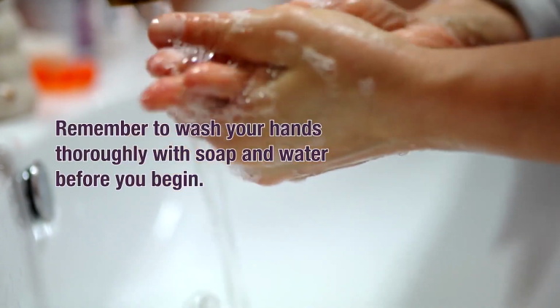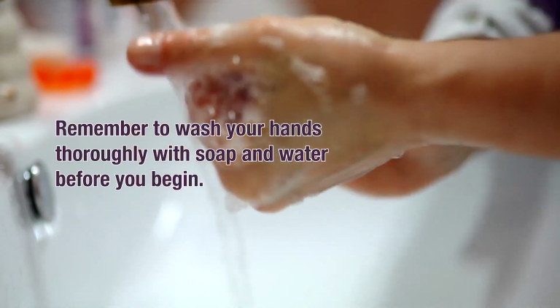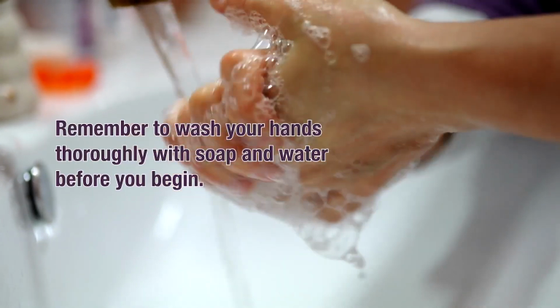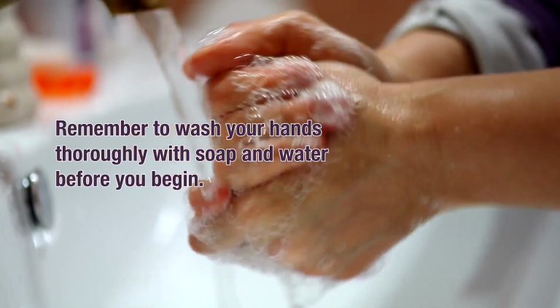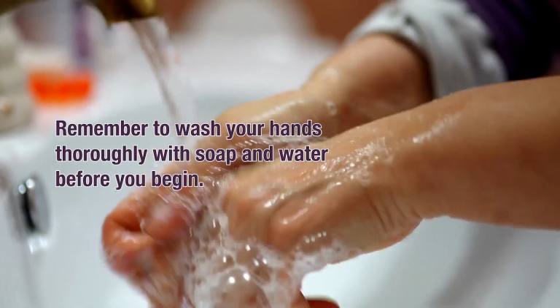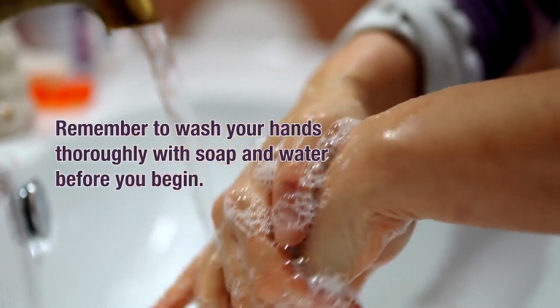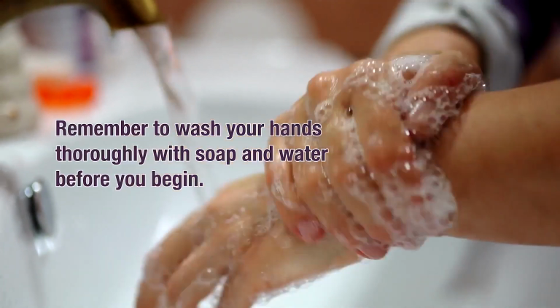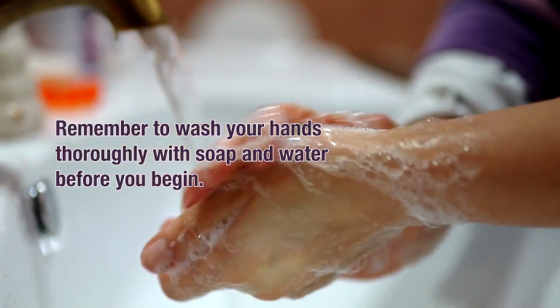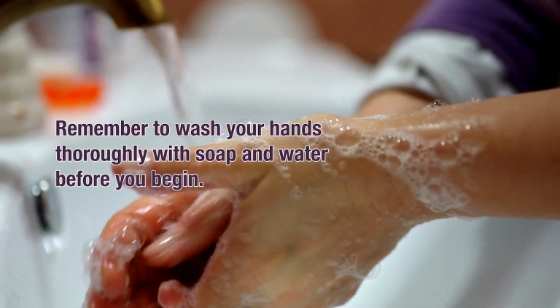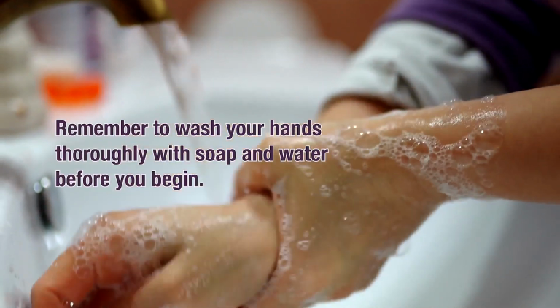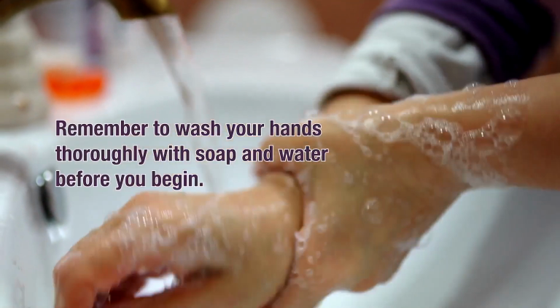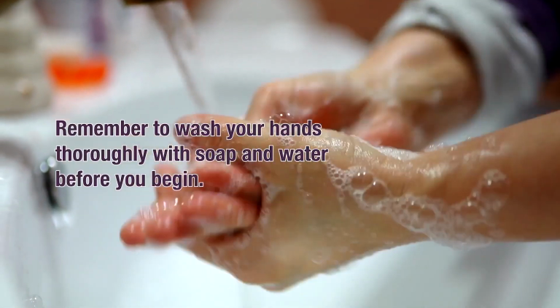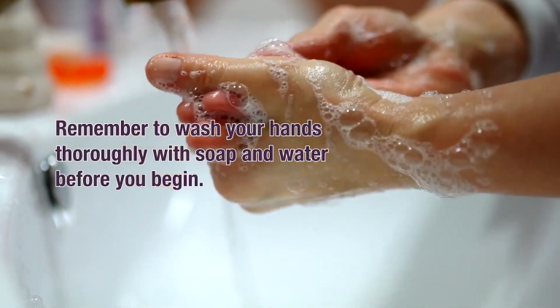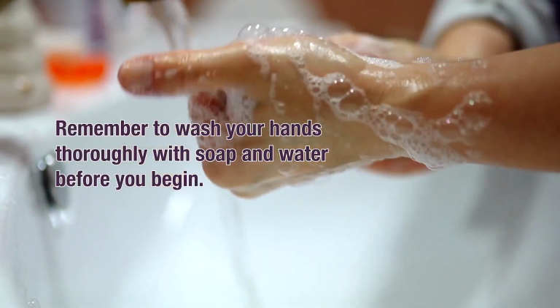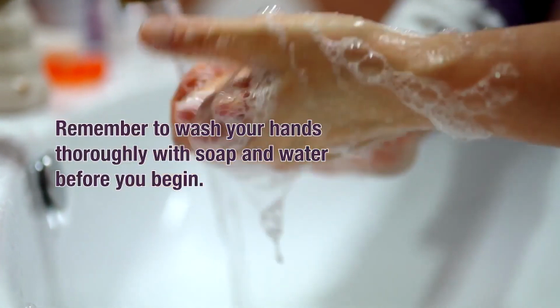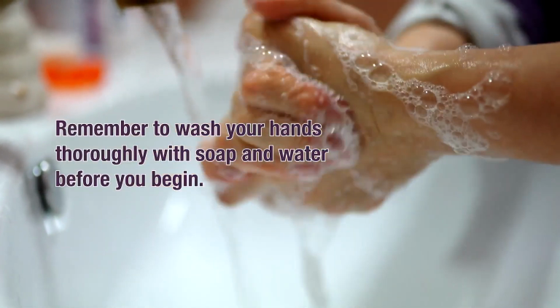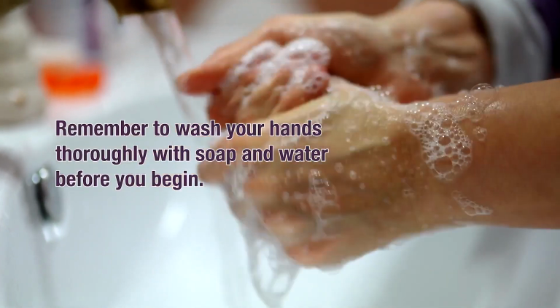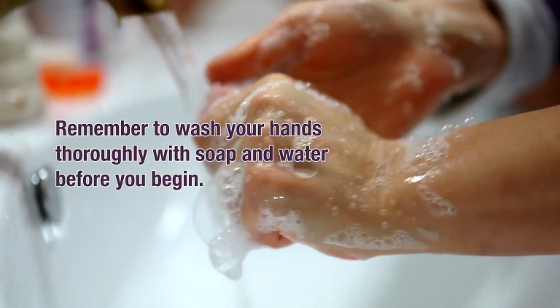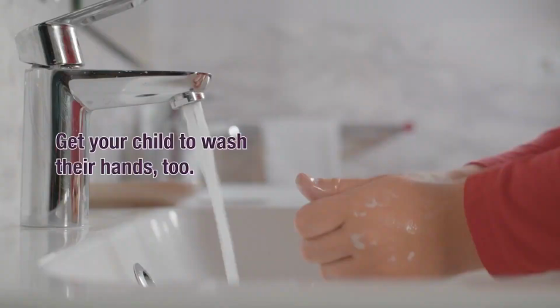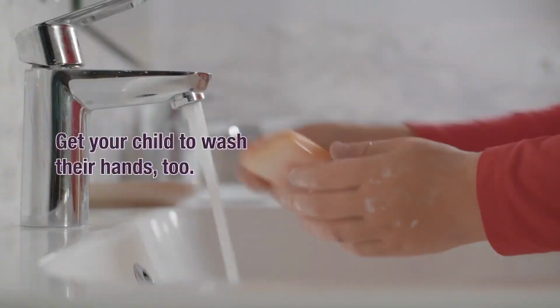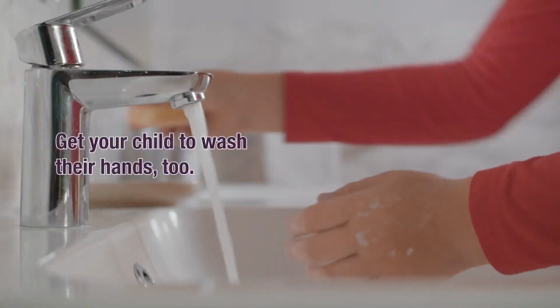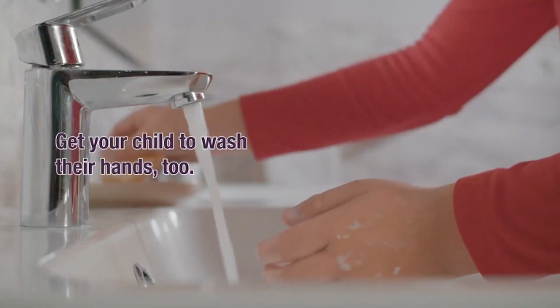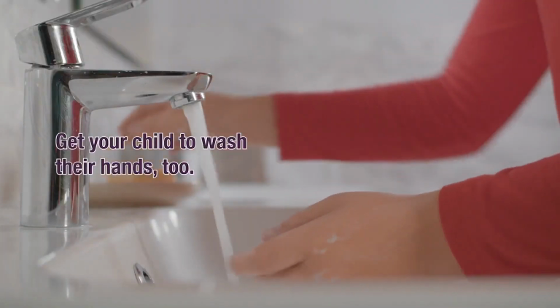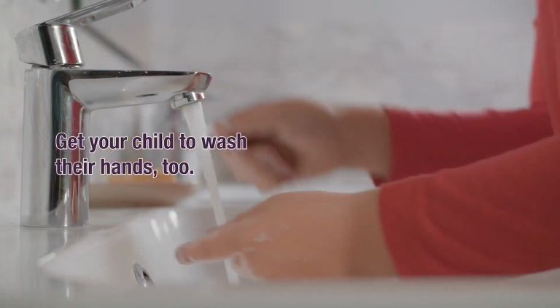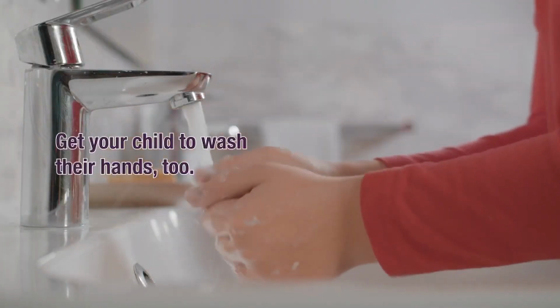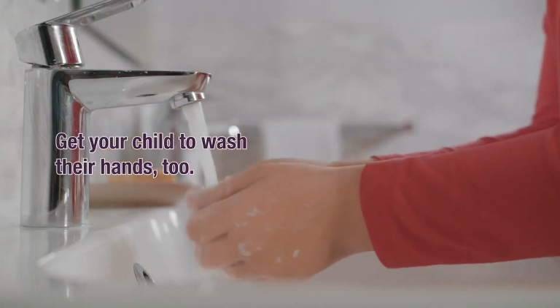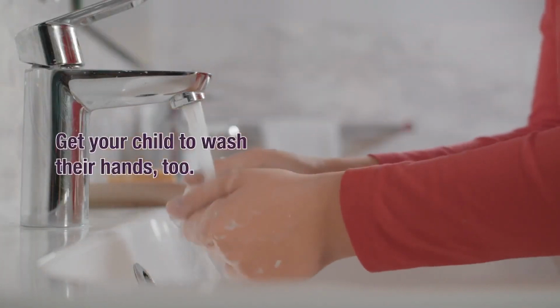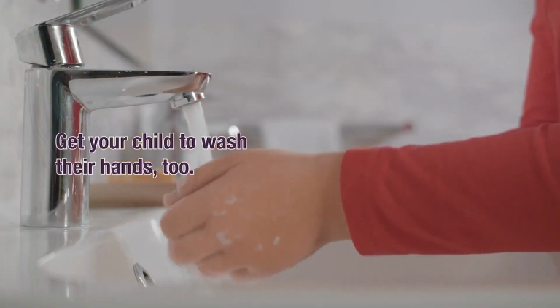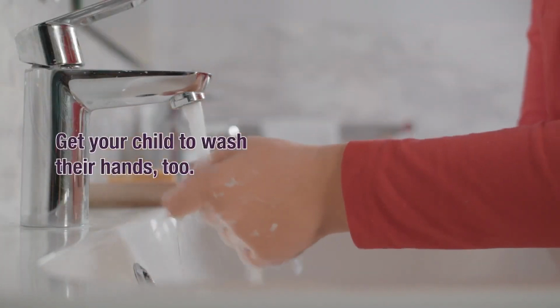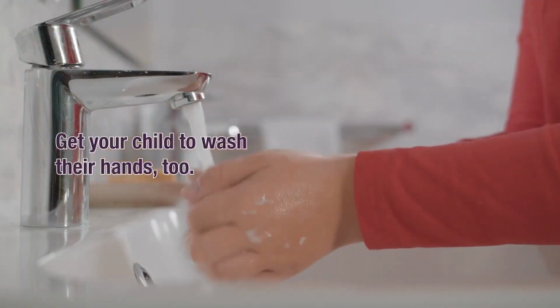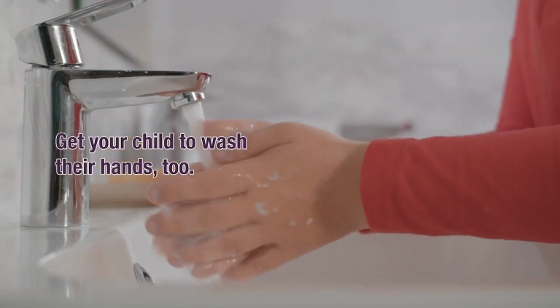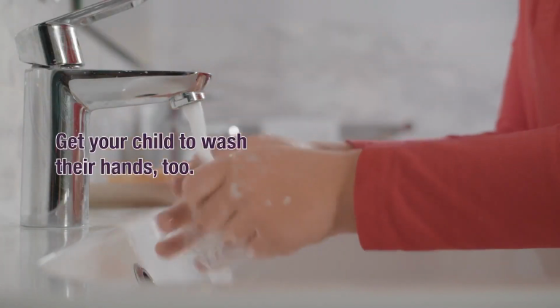Remember to wash your hands thoroughly with soap and water before you begin. Get your child to wash their hands too.